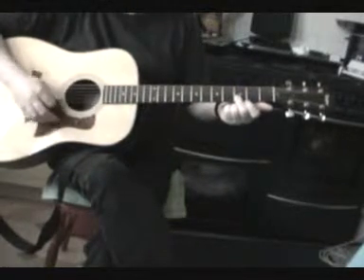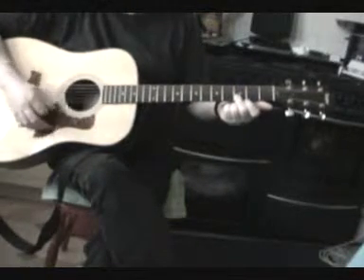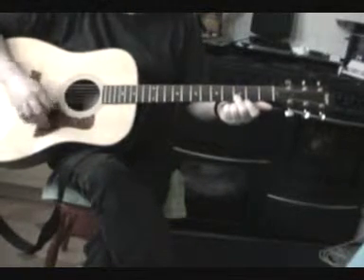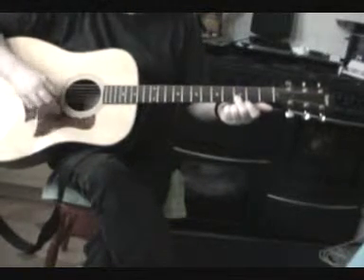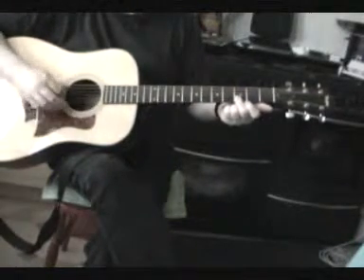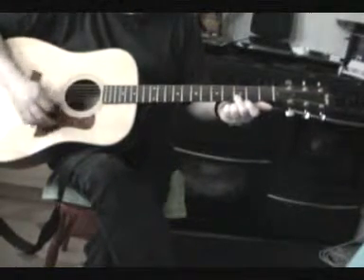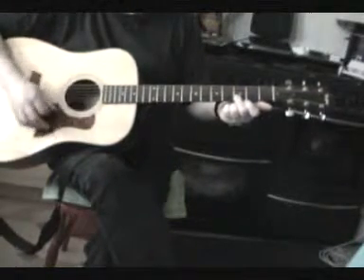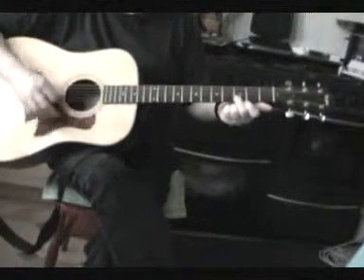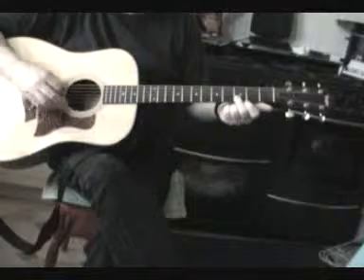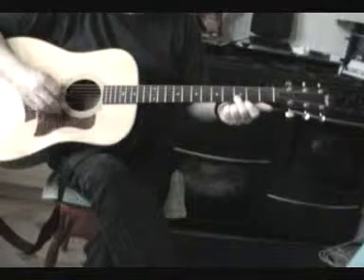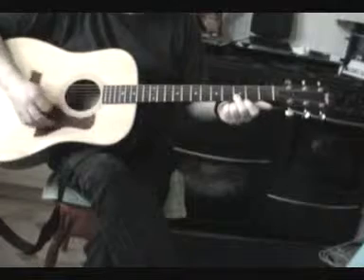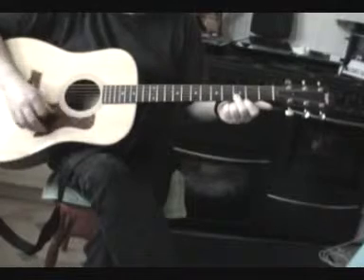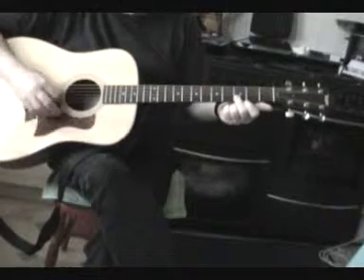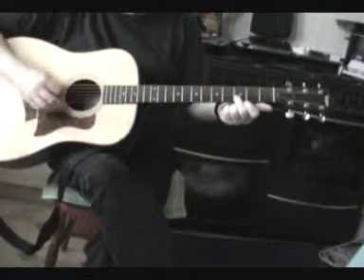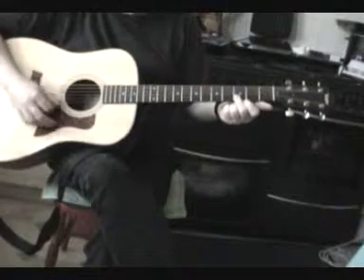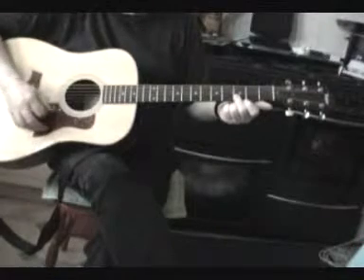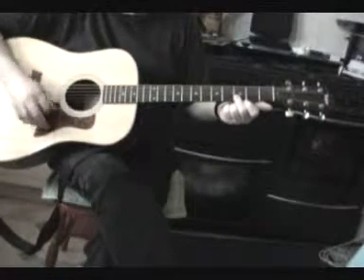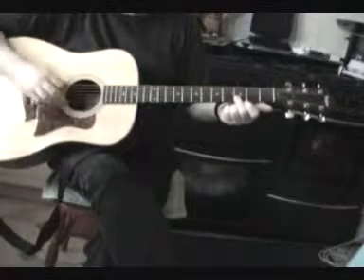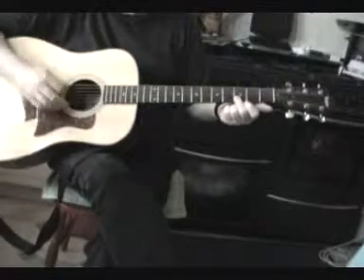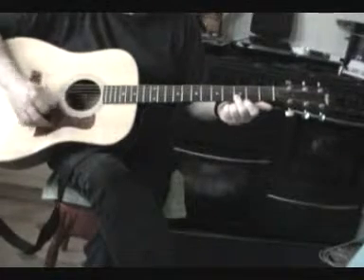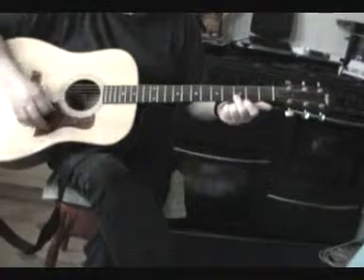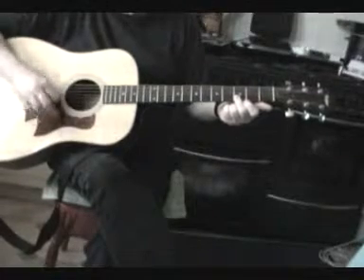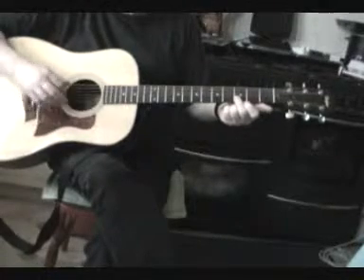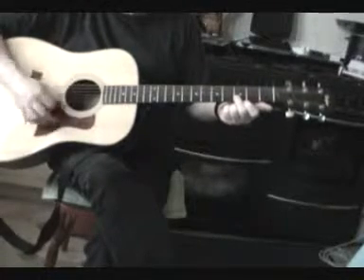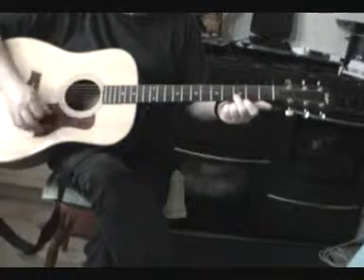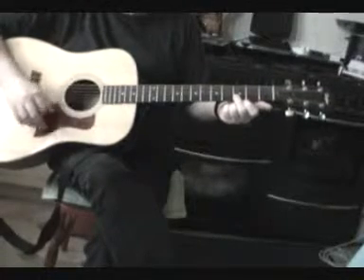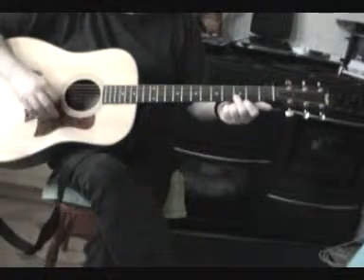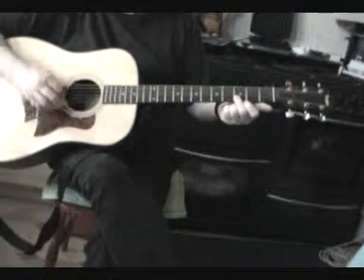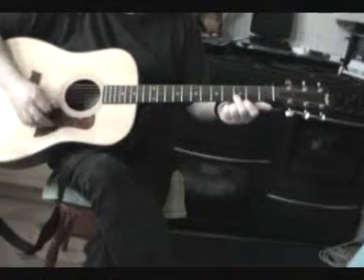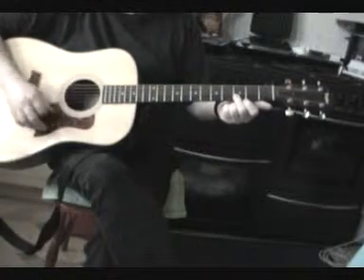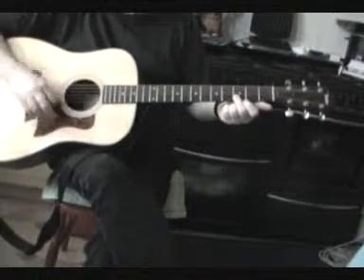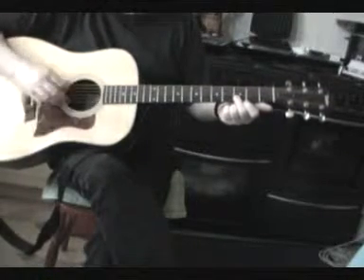Okay, by now your fingers should be hurting, so take a break.